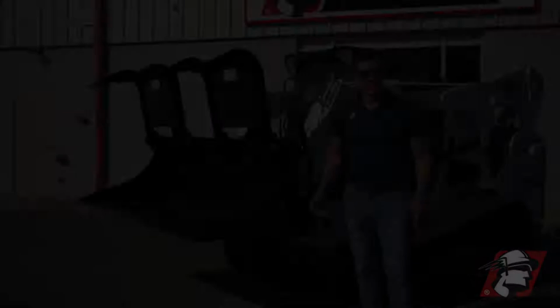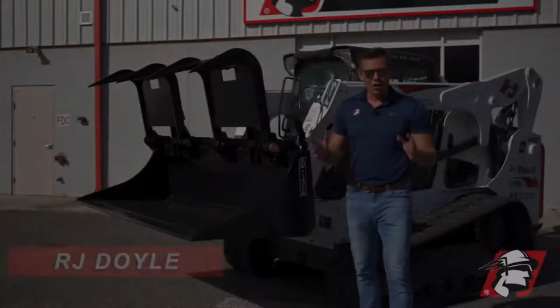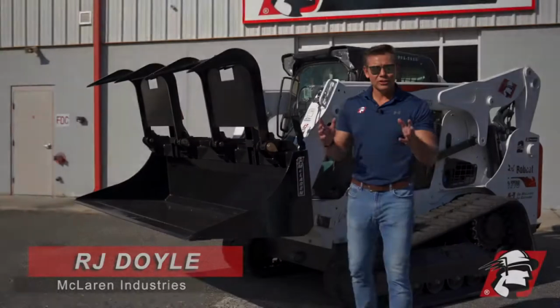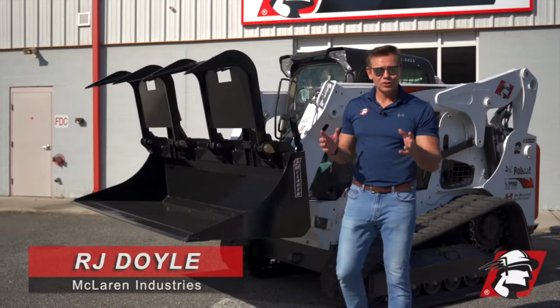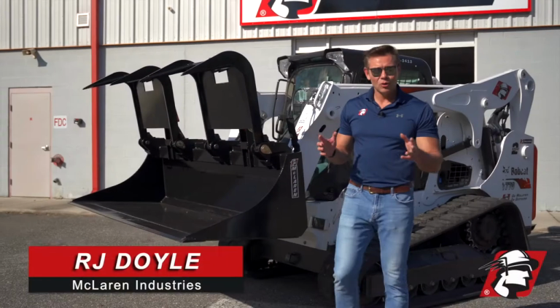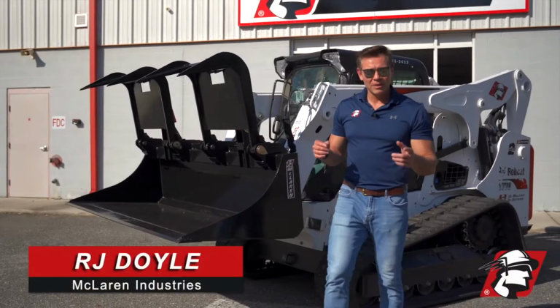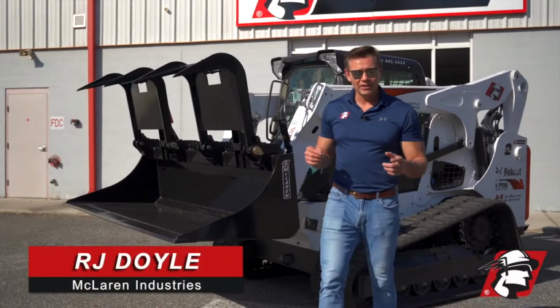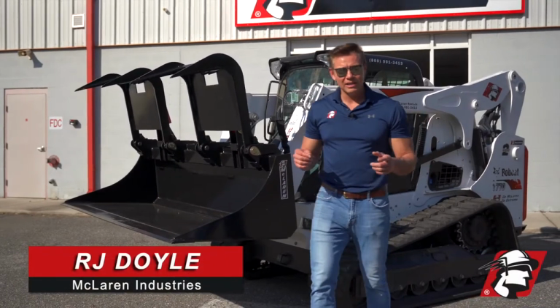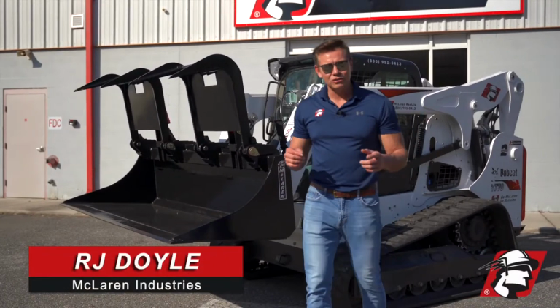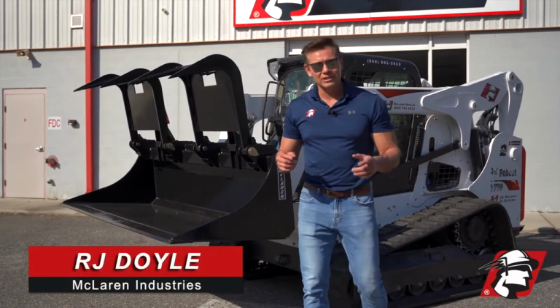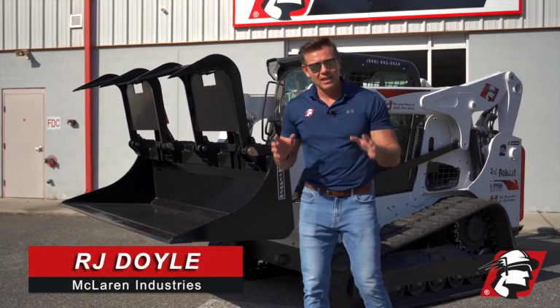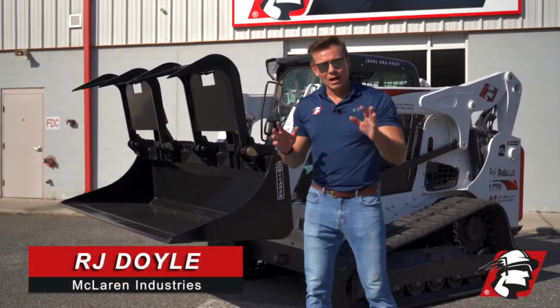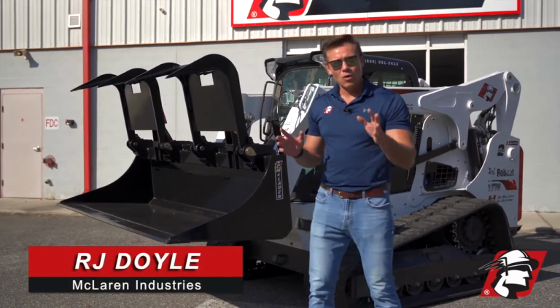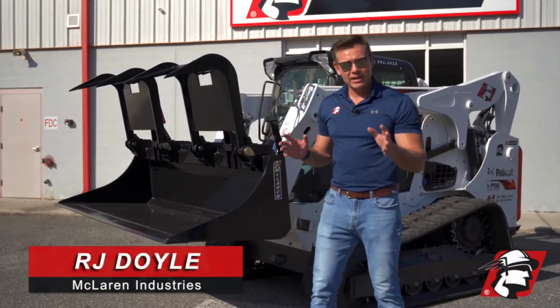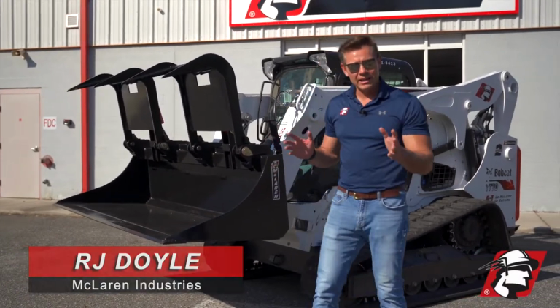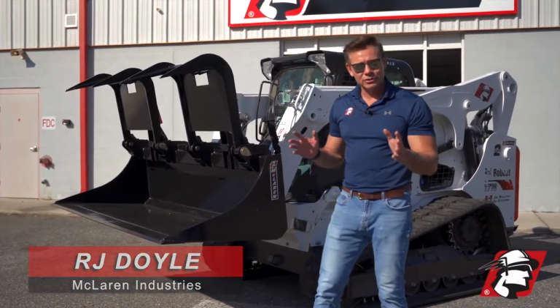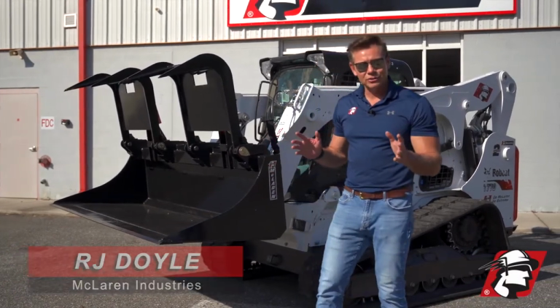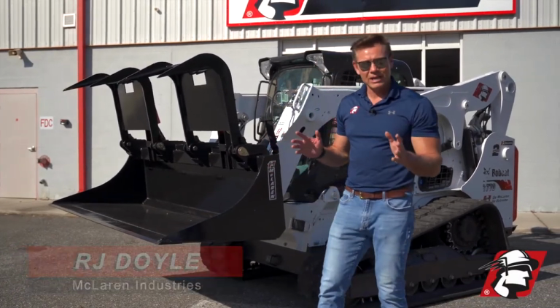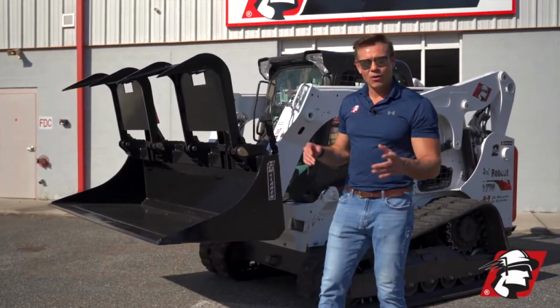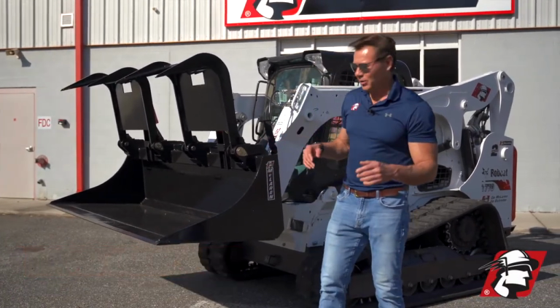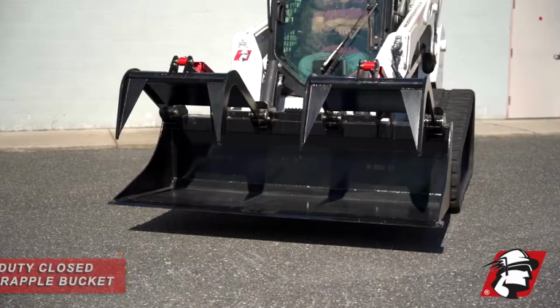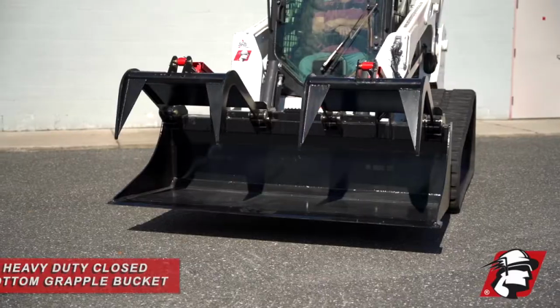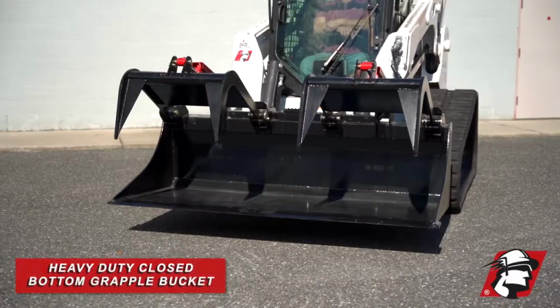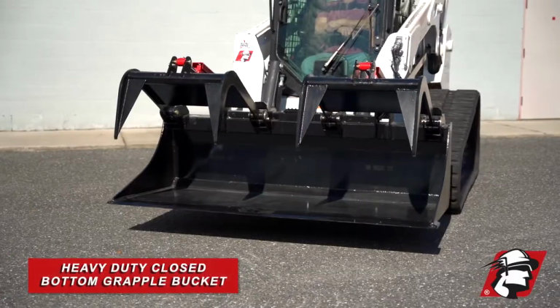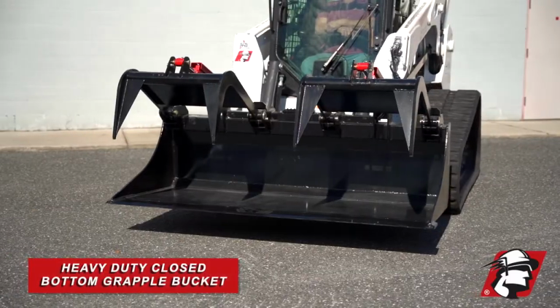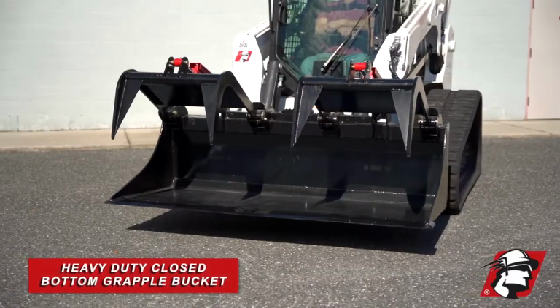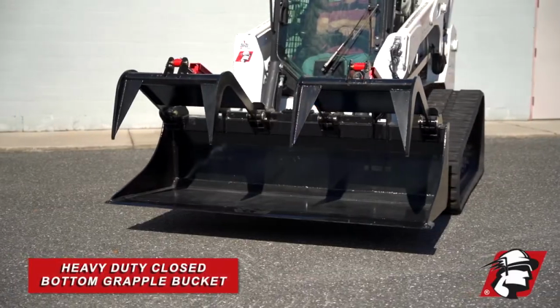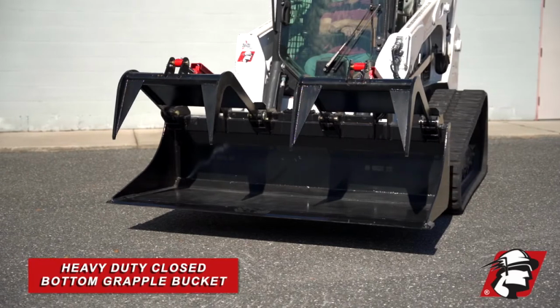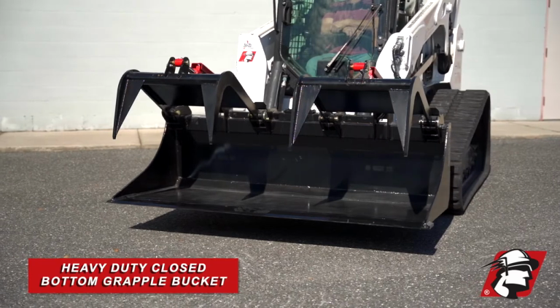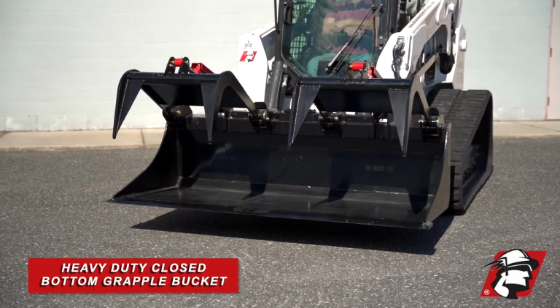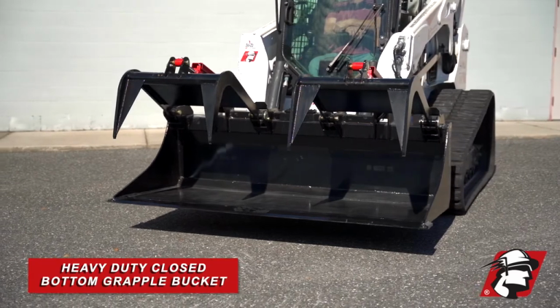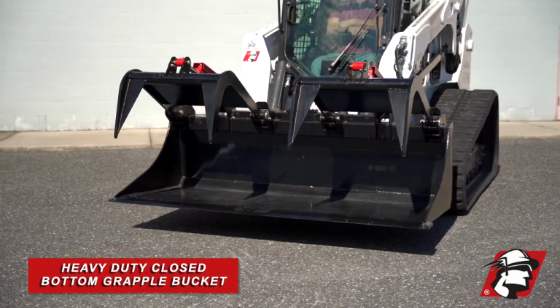RJ Doyle with McLaren Industries. I wanted to introduce our heavy-duty demolition grapple bucket.